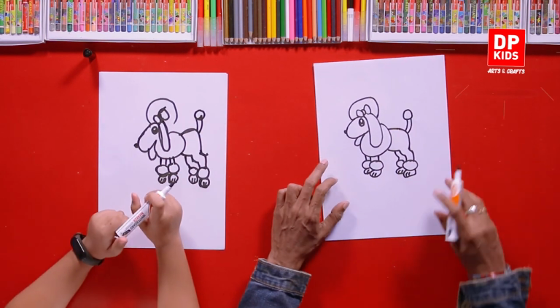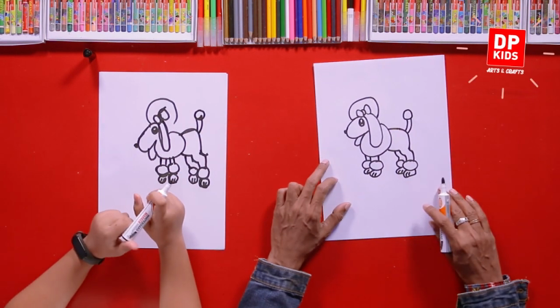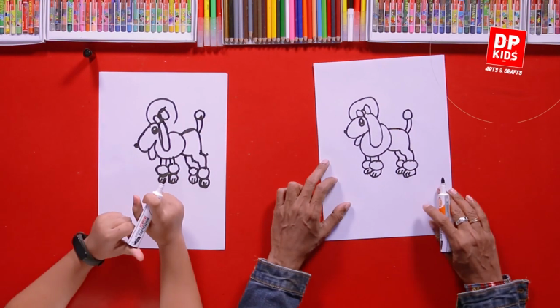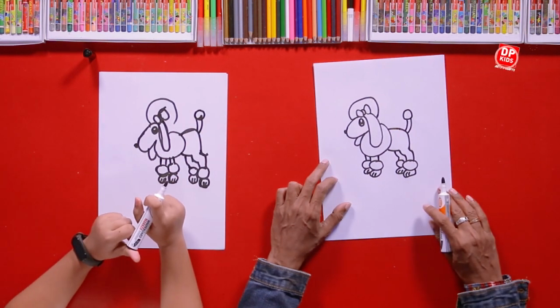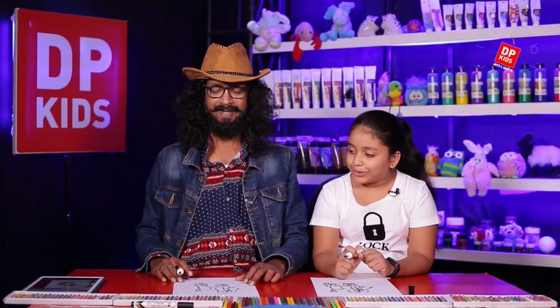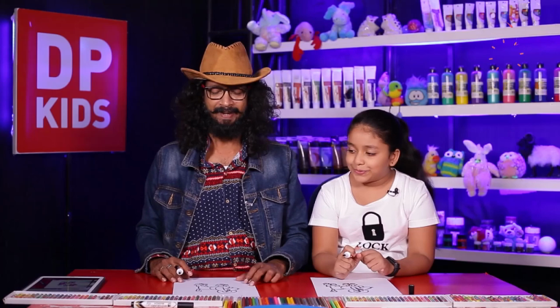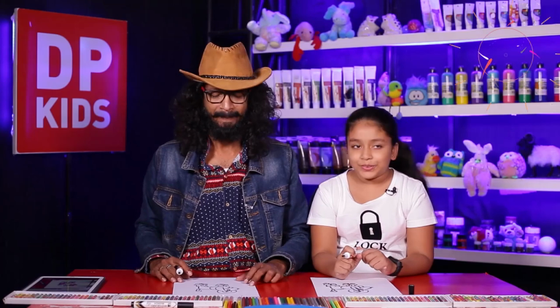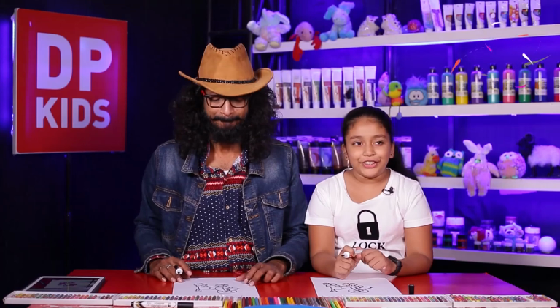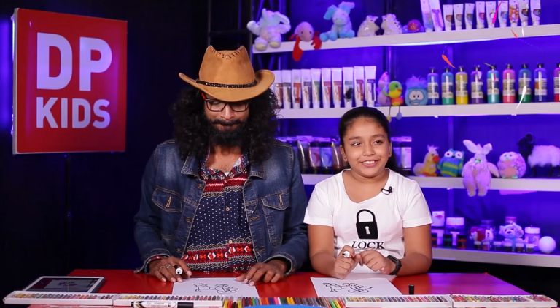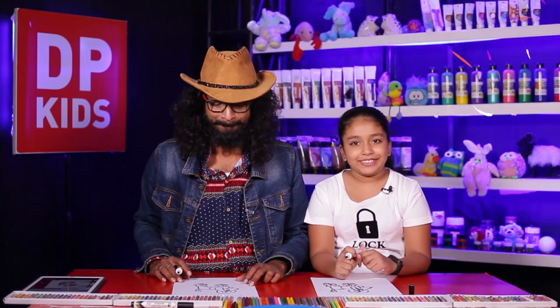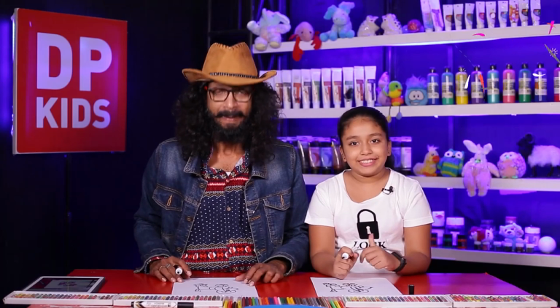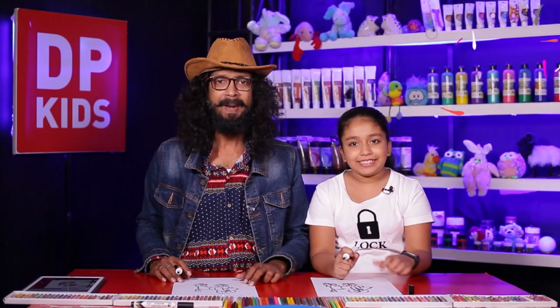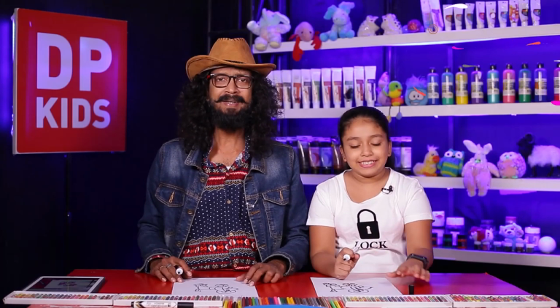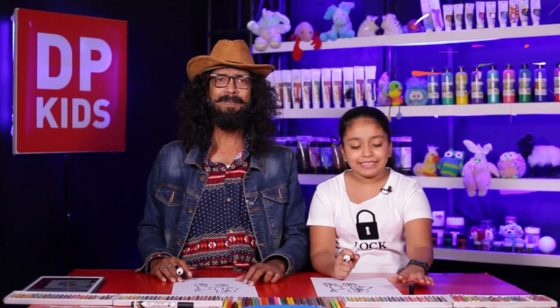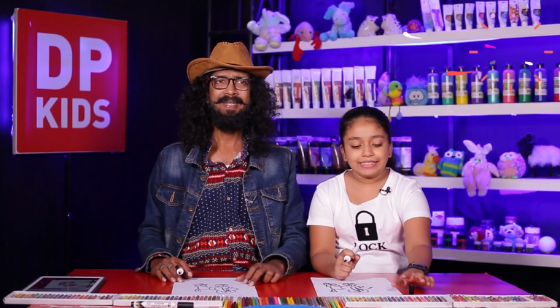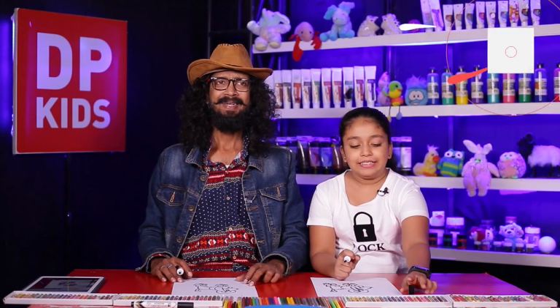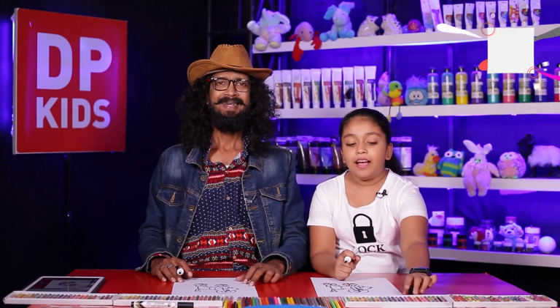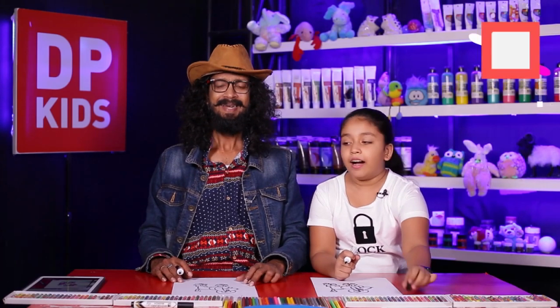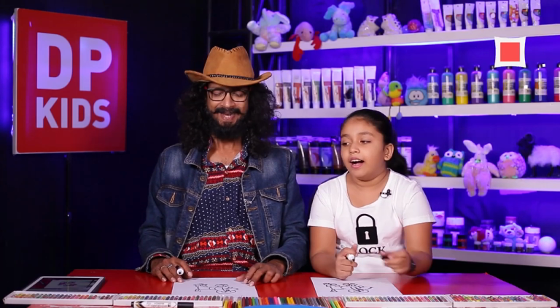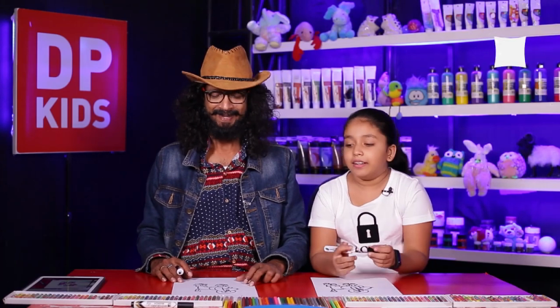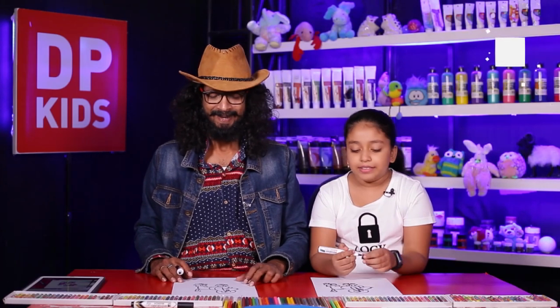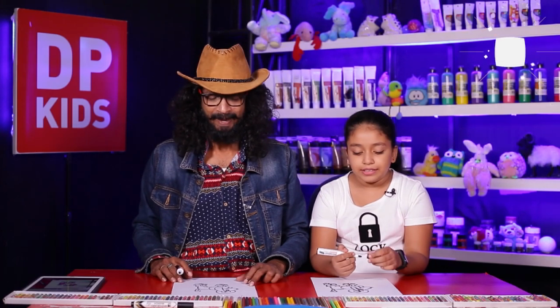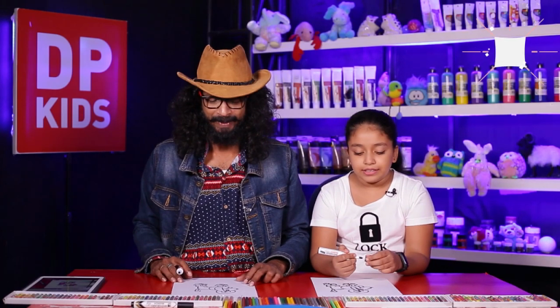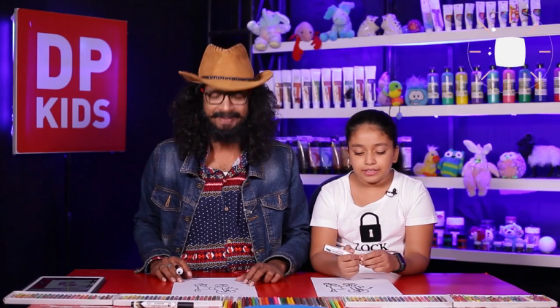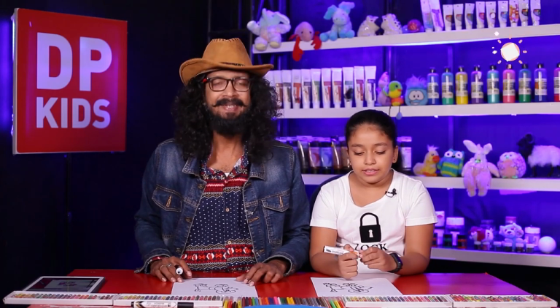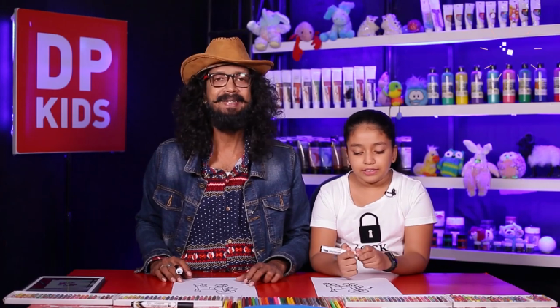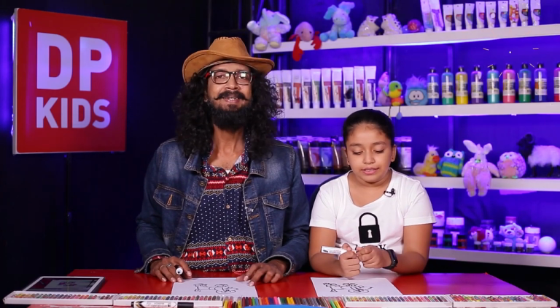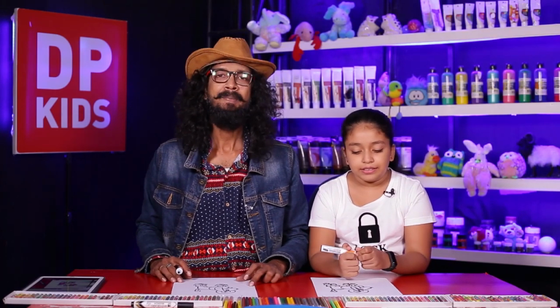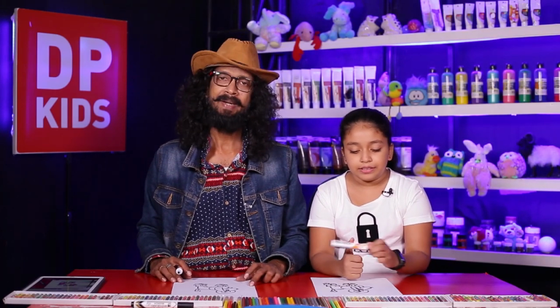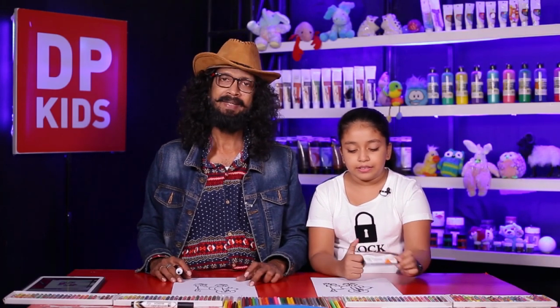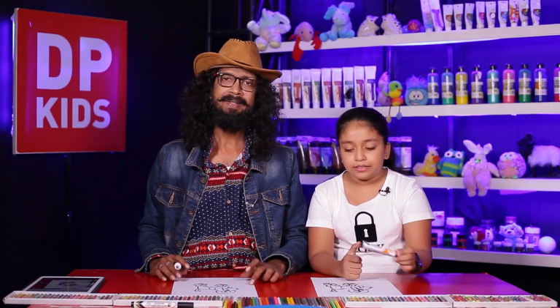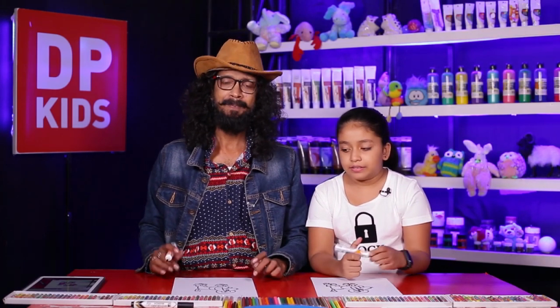Isn't it beautiful? Yes! Shall we color it? Okay then, let's color.